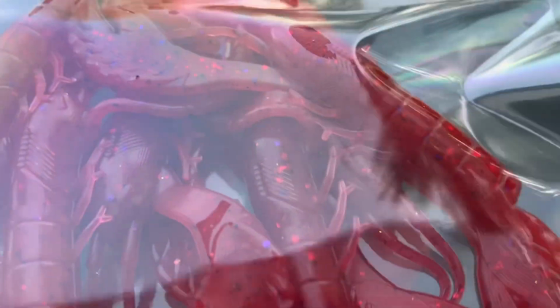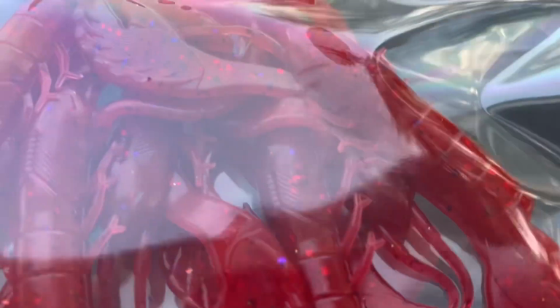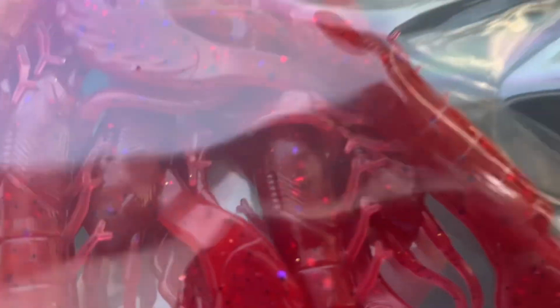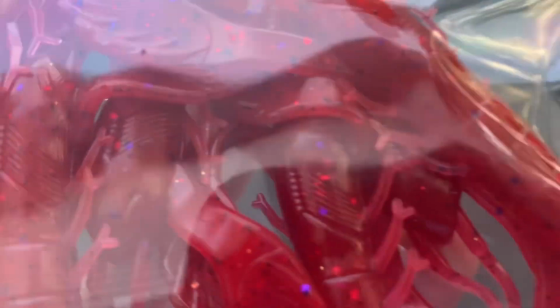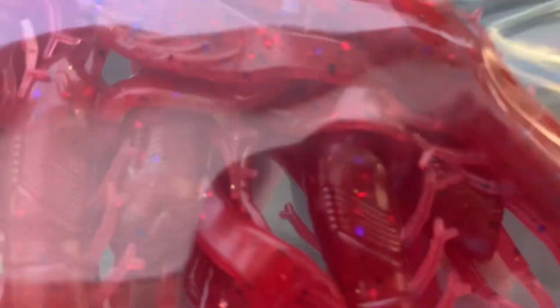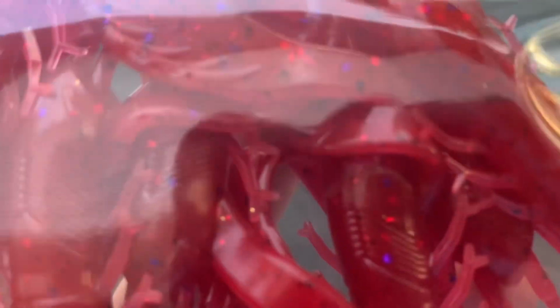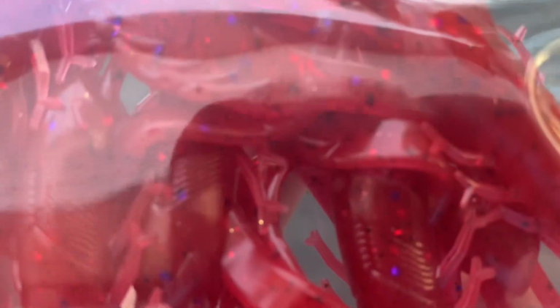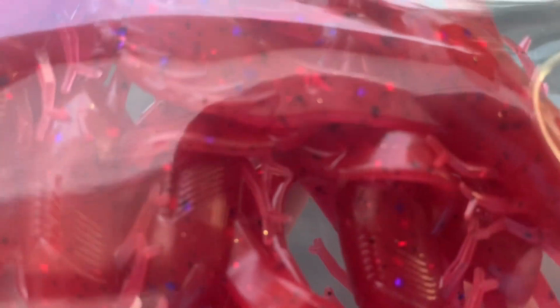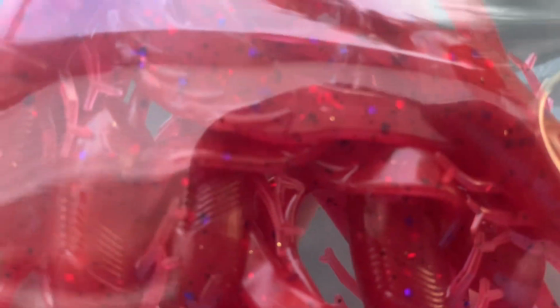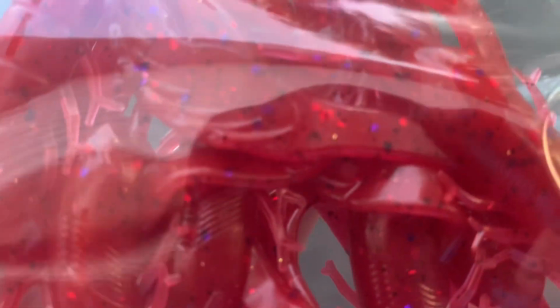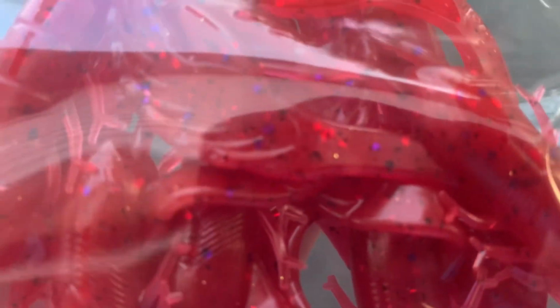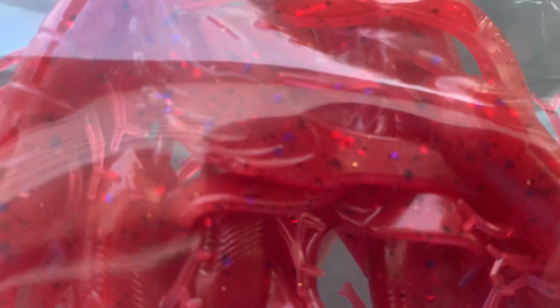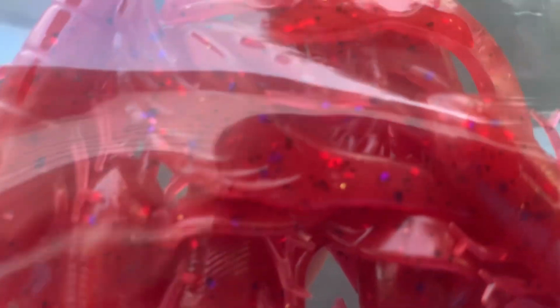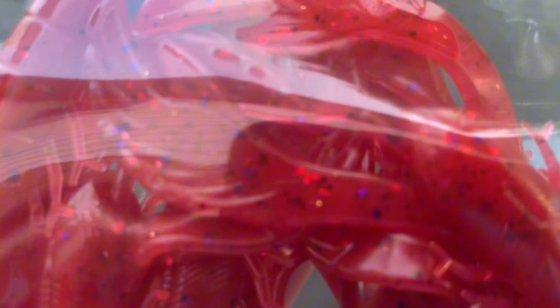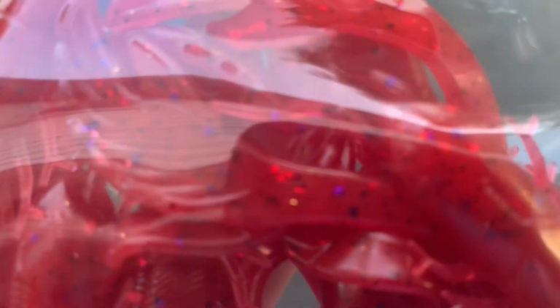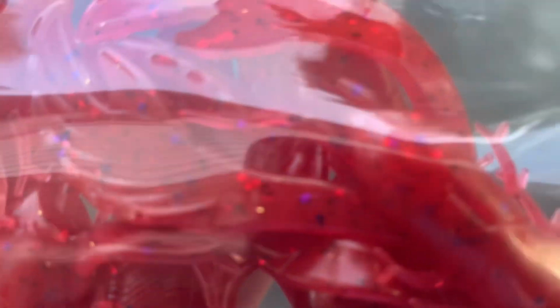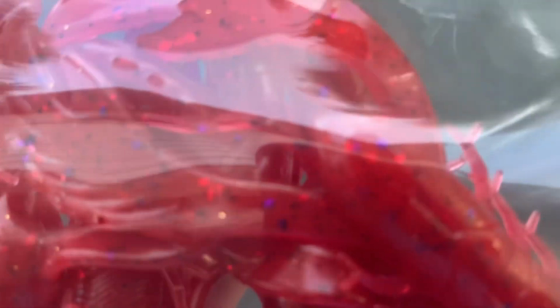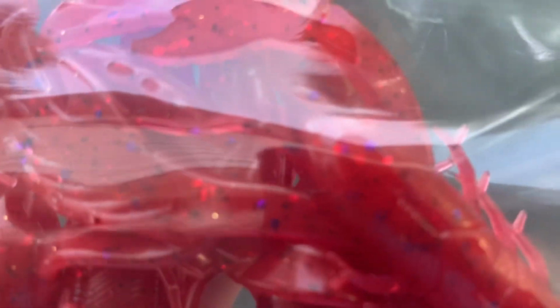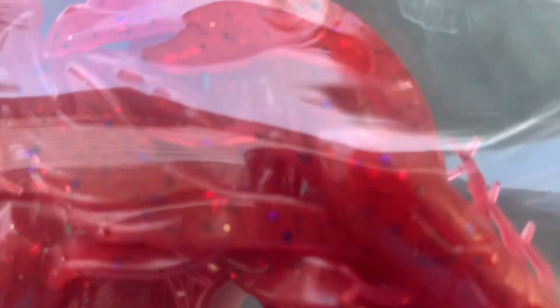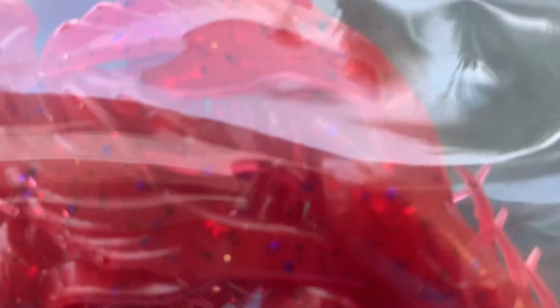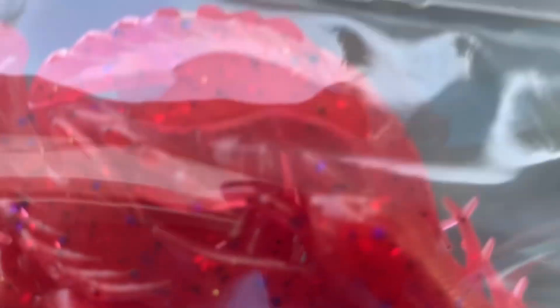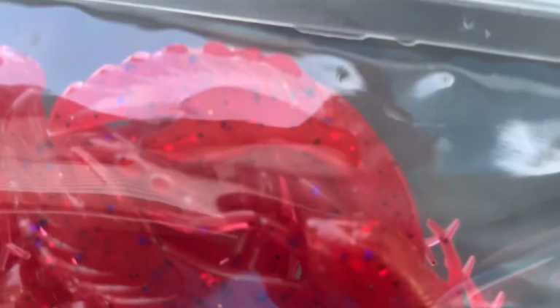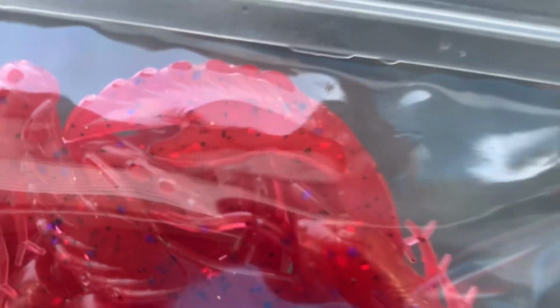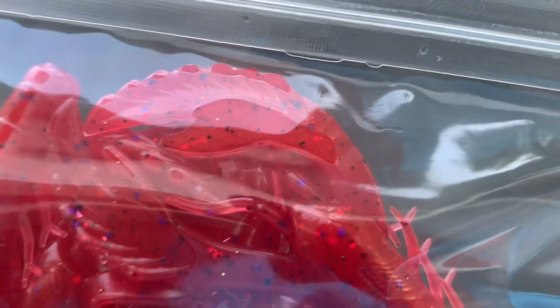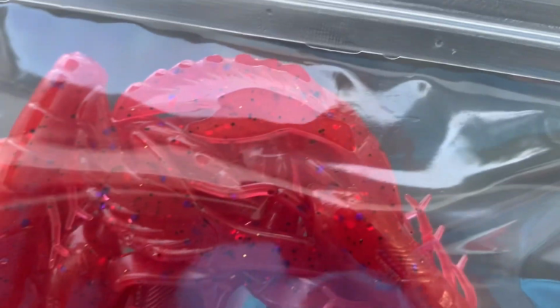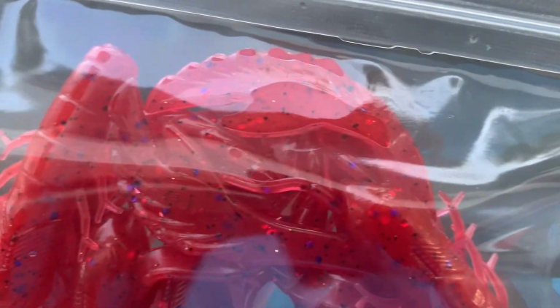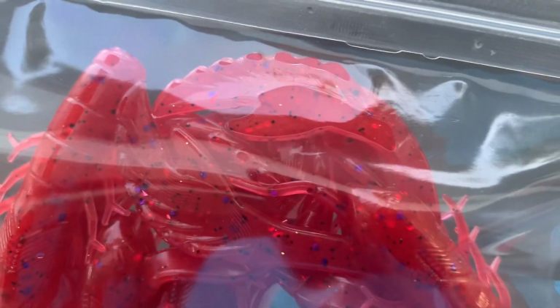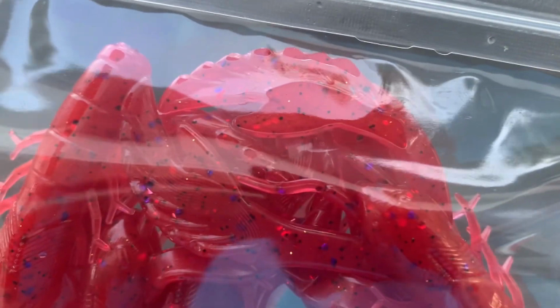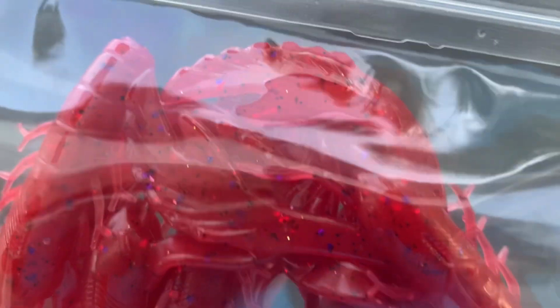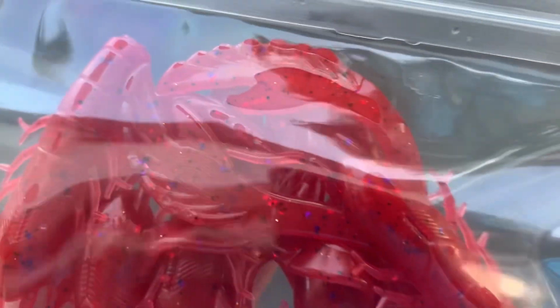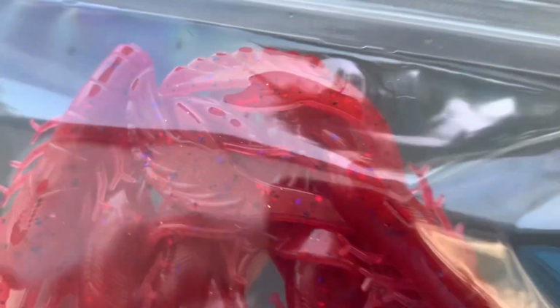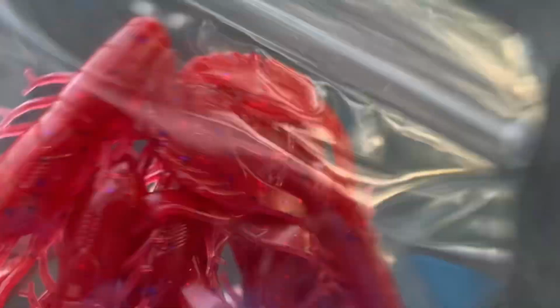They have a gold sheen to them — outside of the bag the glare of the bag color makes it look different.